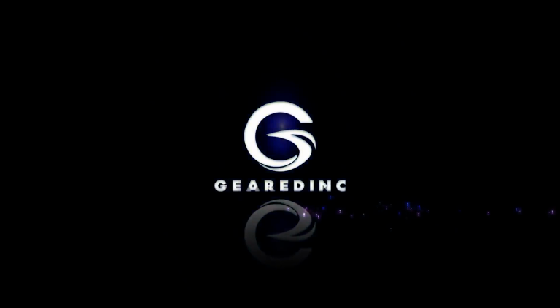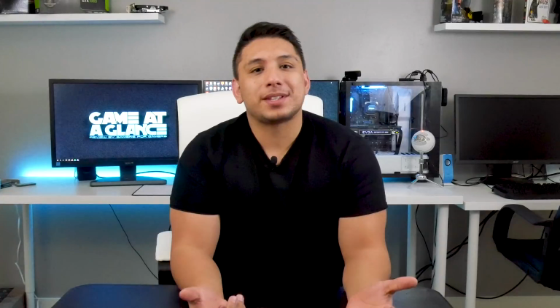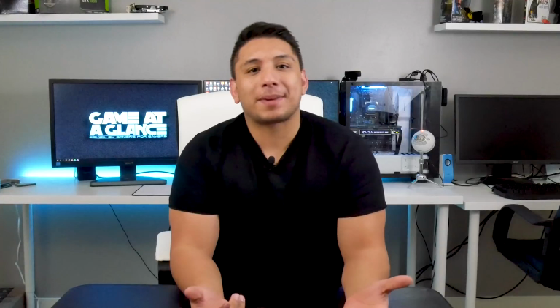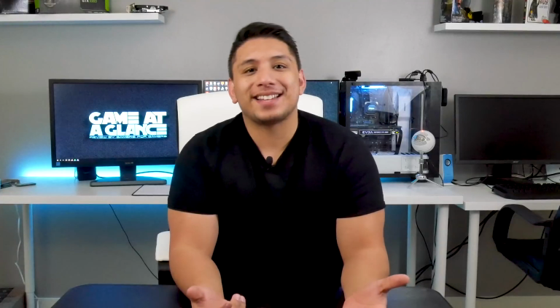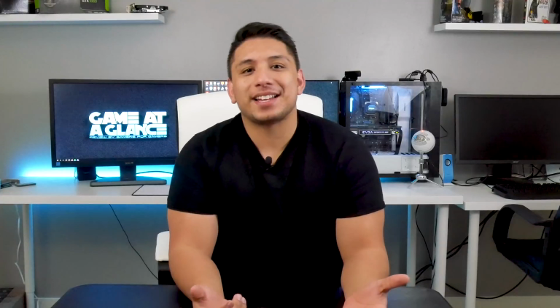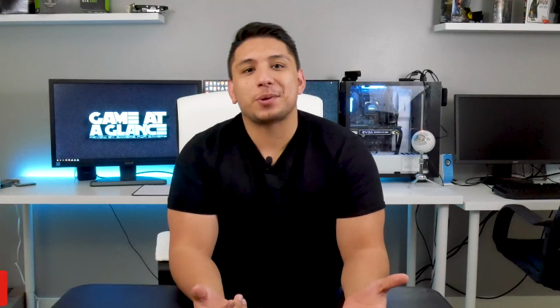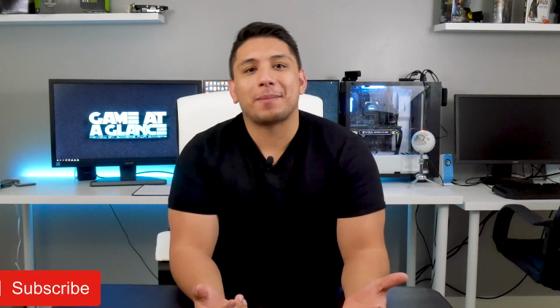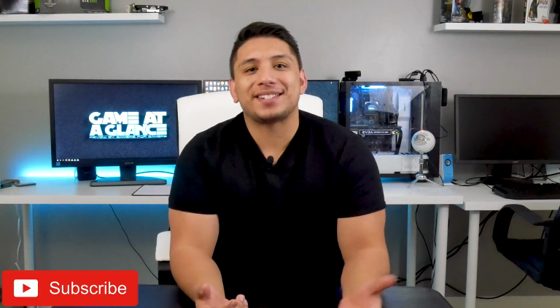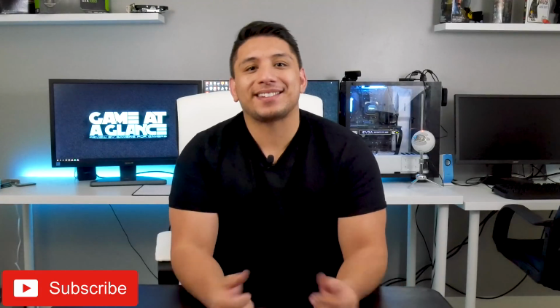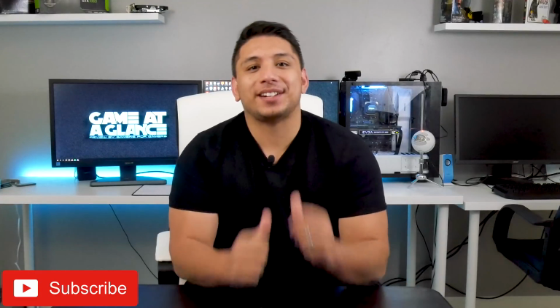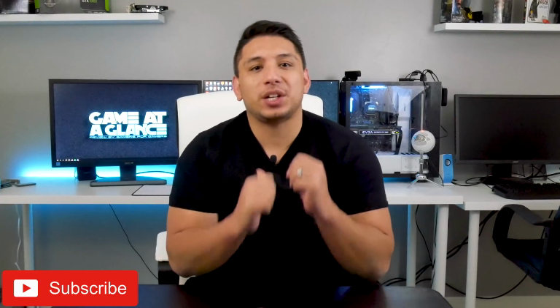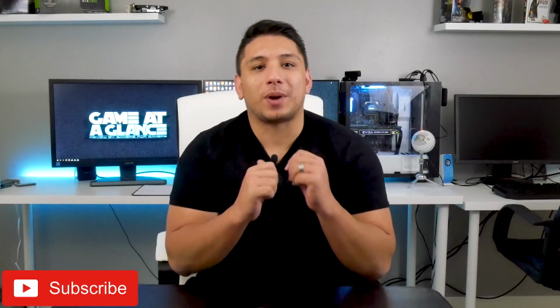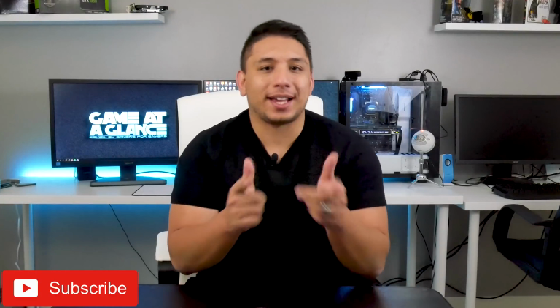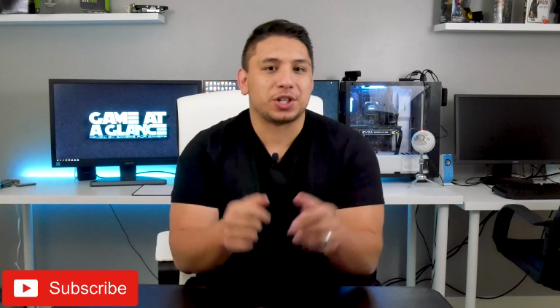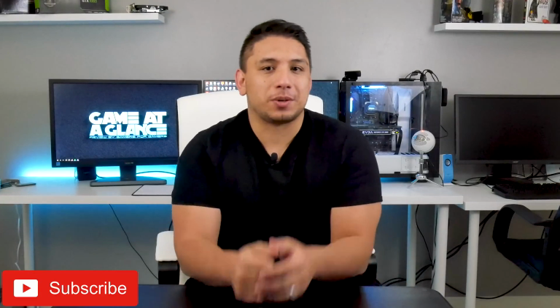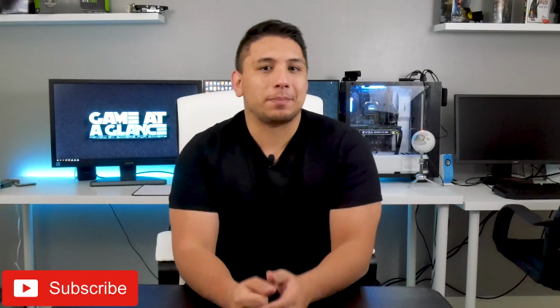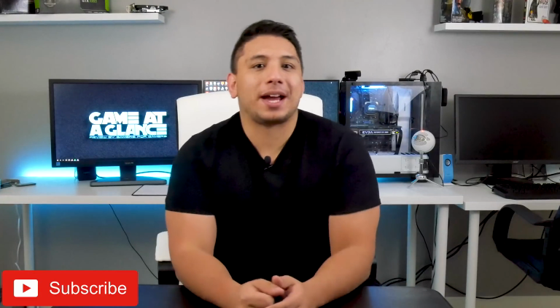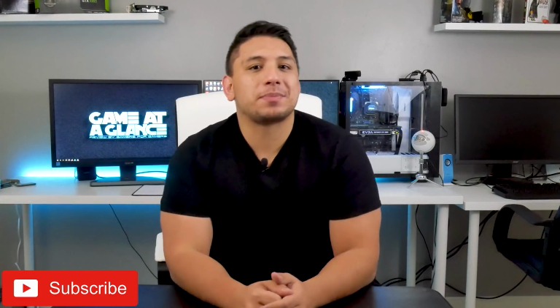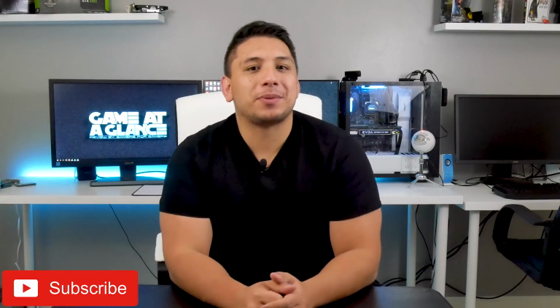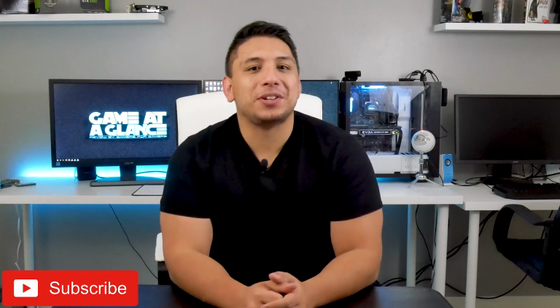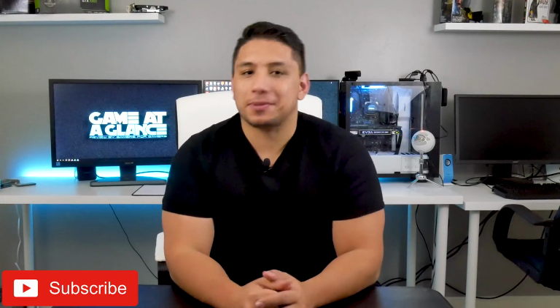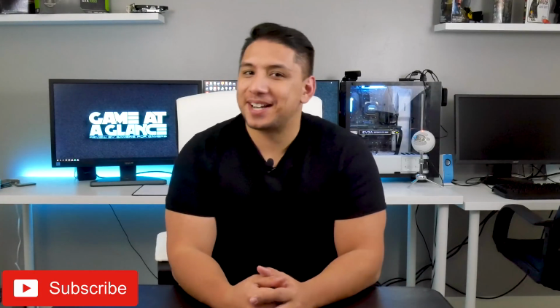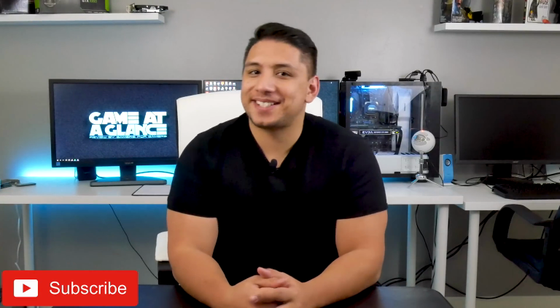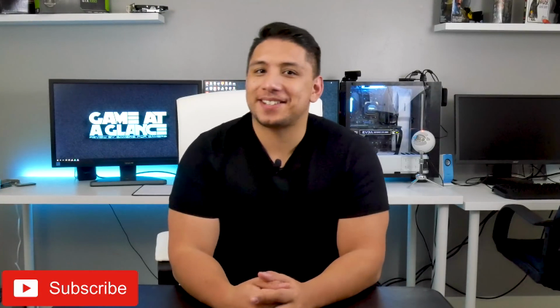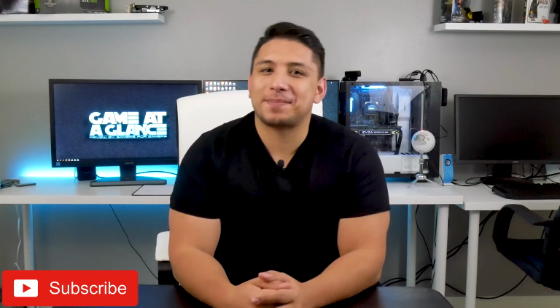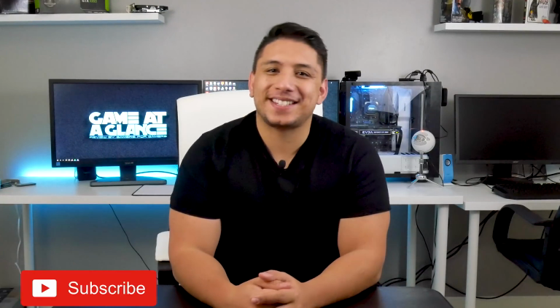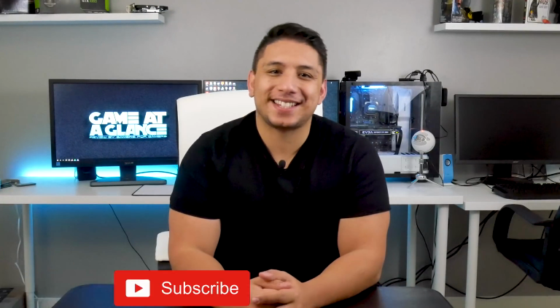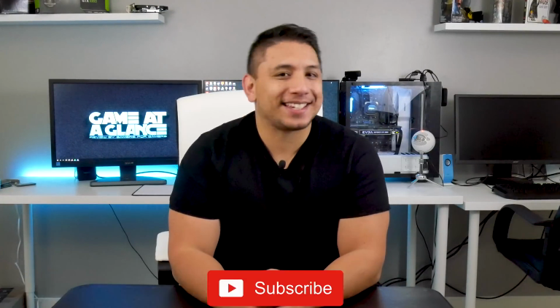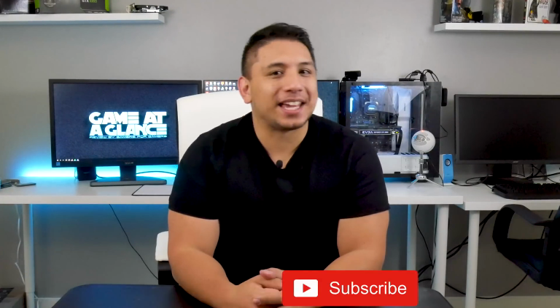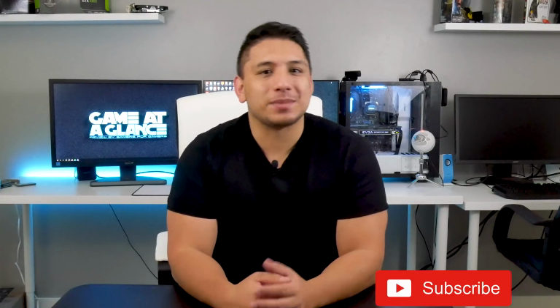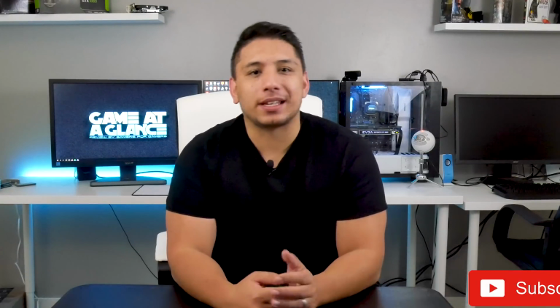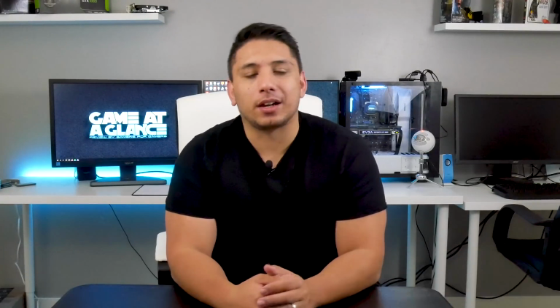What's up guys? Andrew here on my channel GearDinc where I get to share what I'm passionate about with you. My channel is PC Tech, Games and Gear.